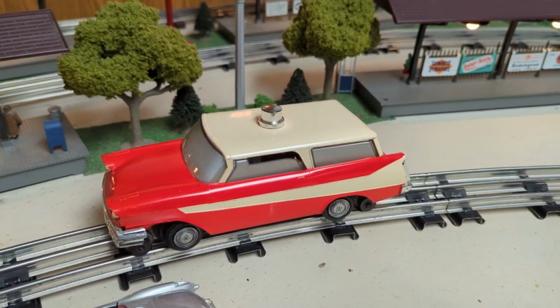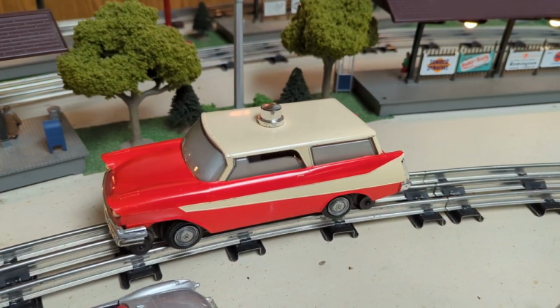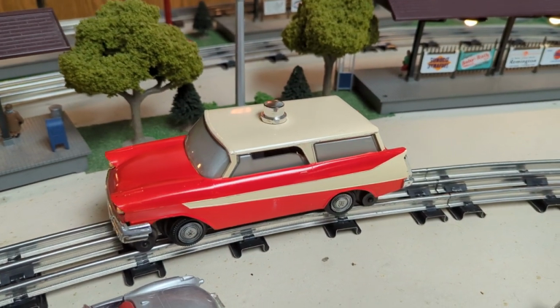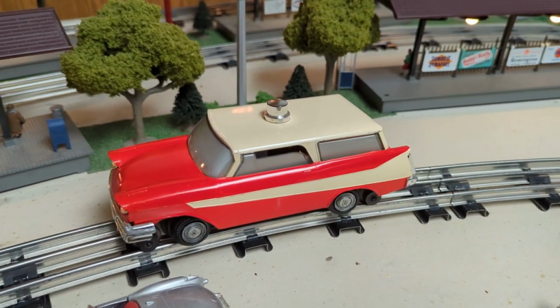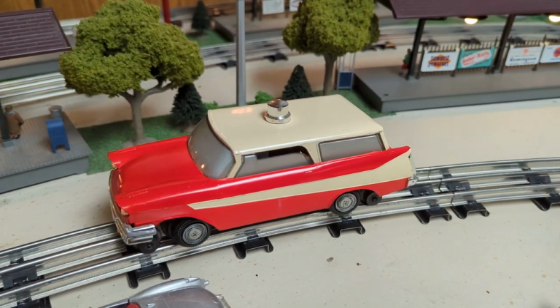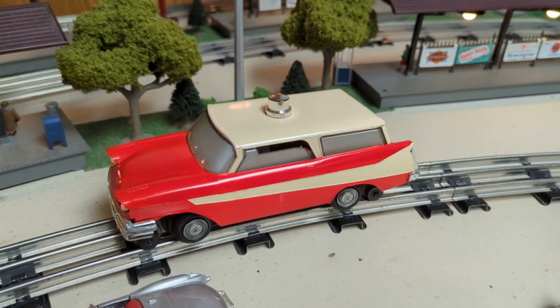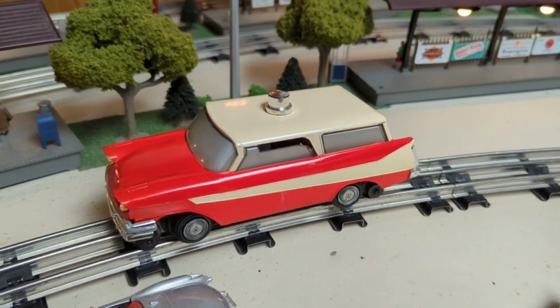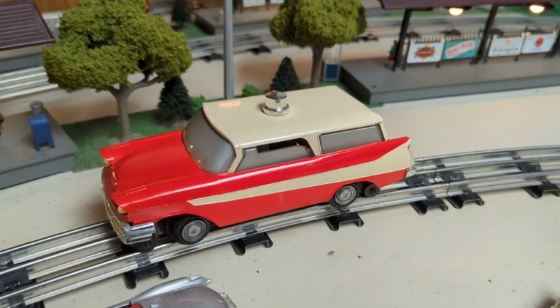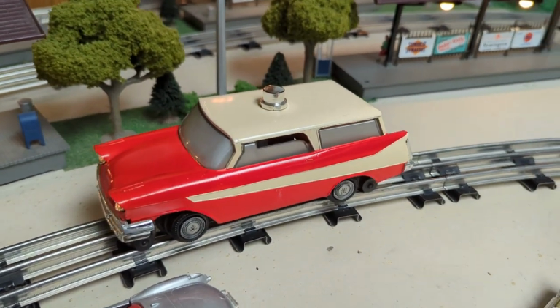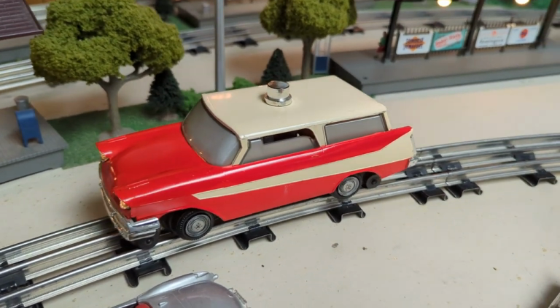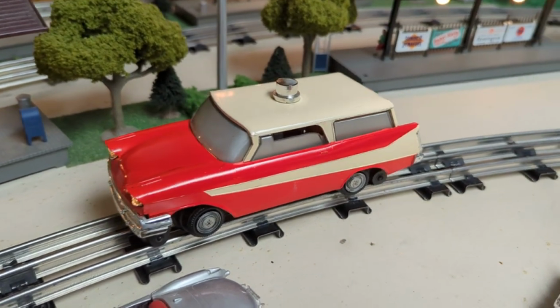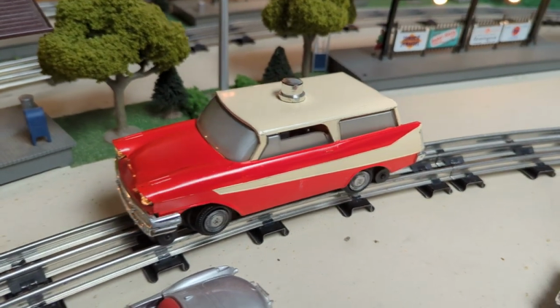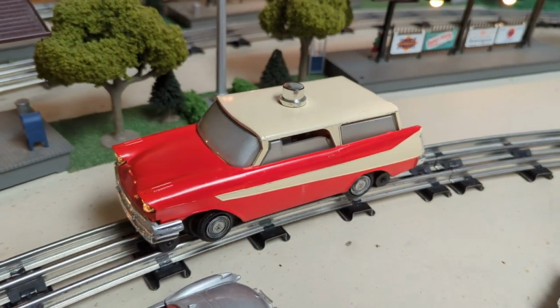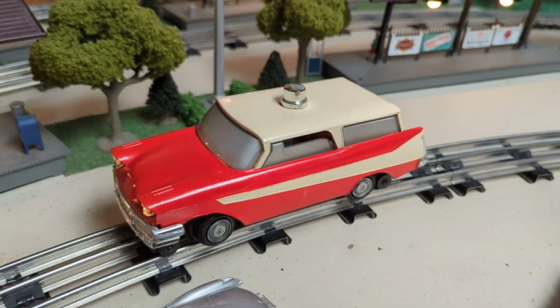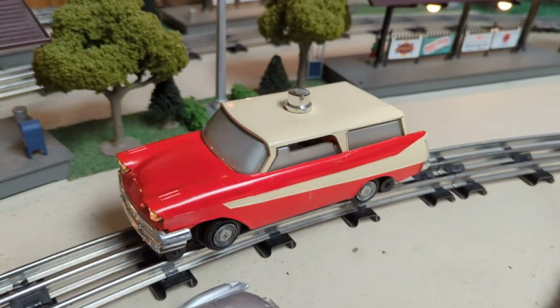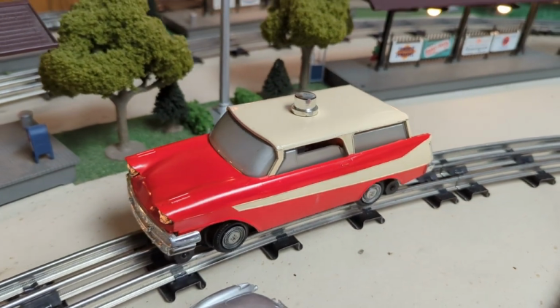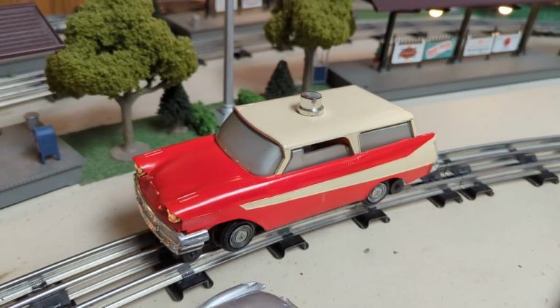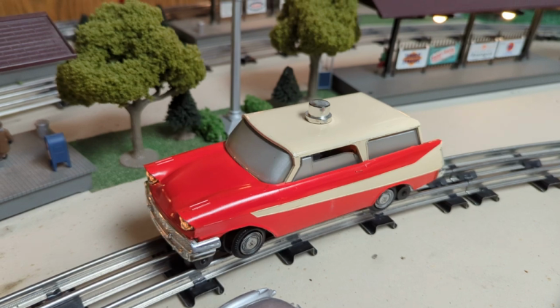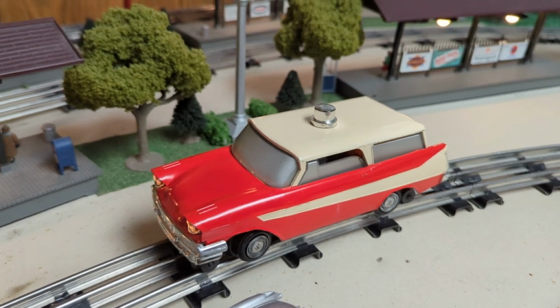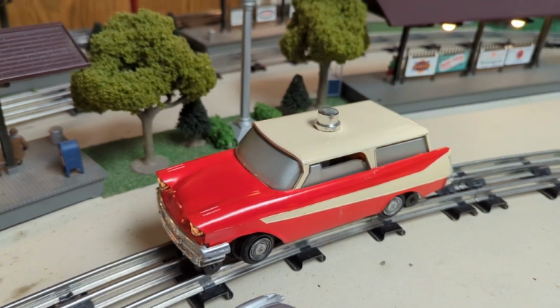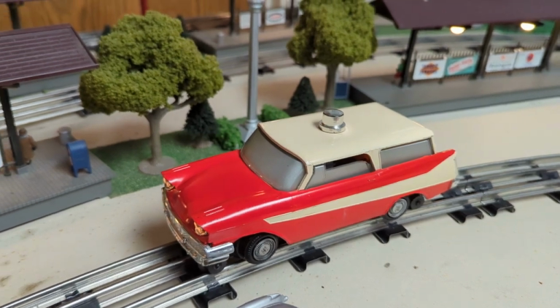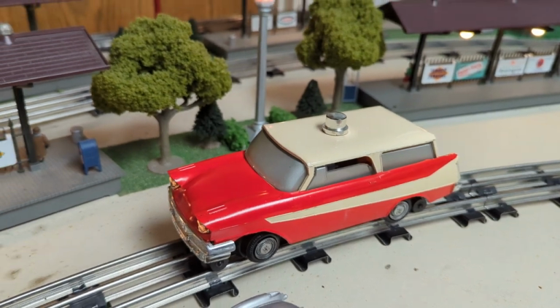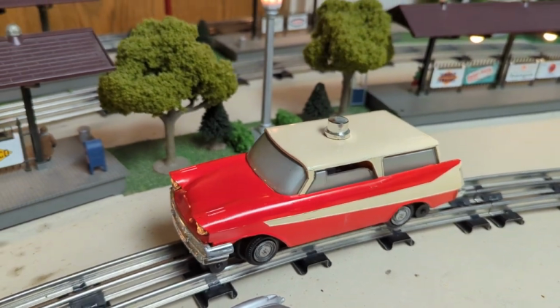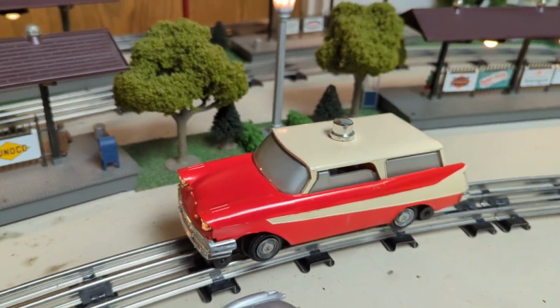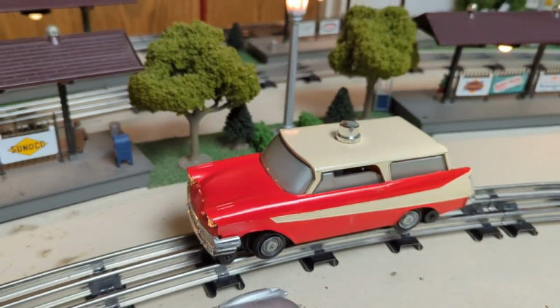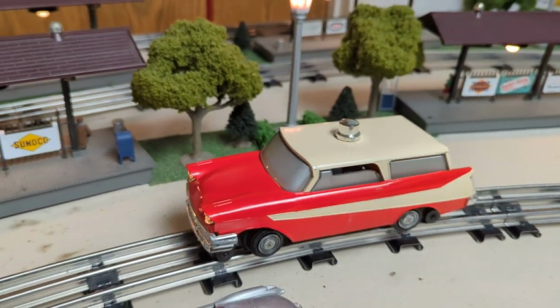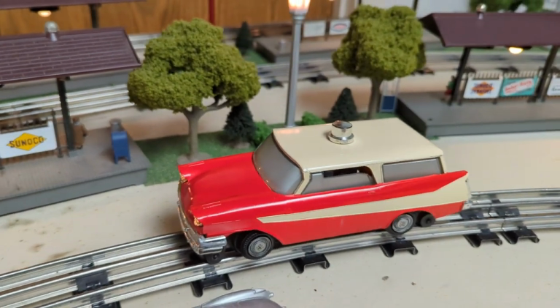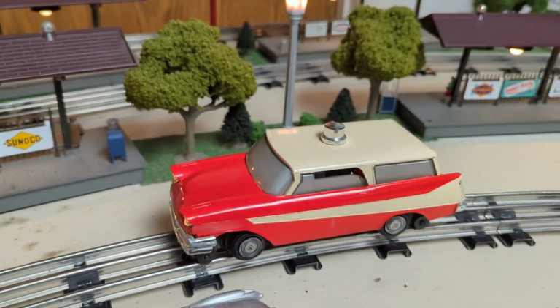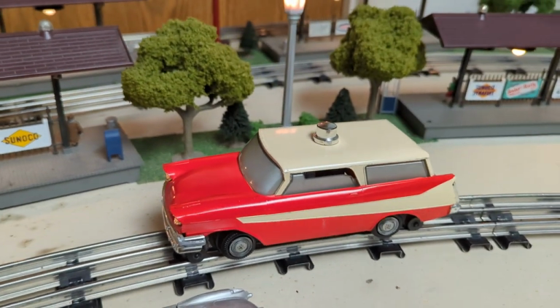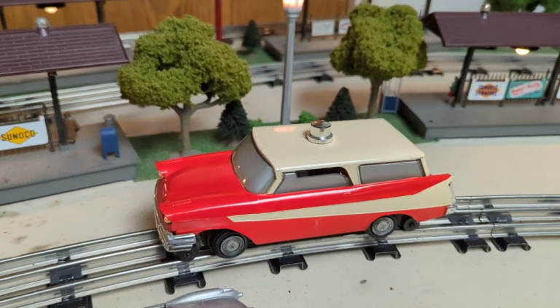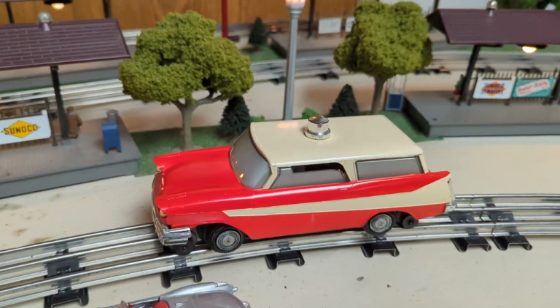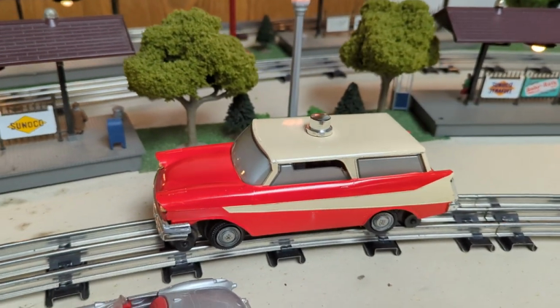It's loosely based off a 1958 DeSoto station wagon and supposedly they were used in real life.